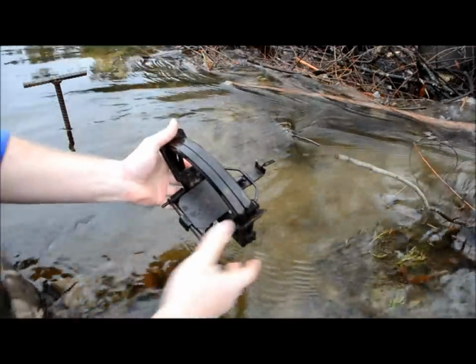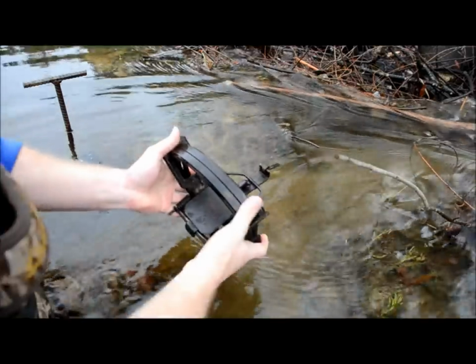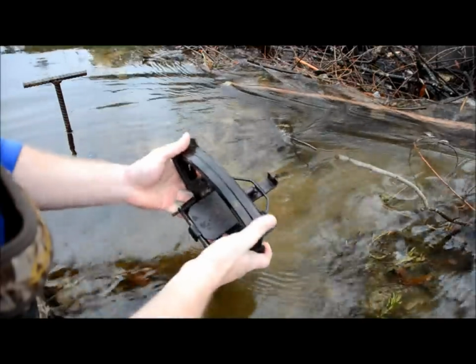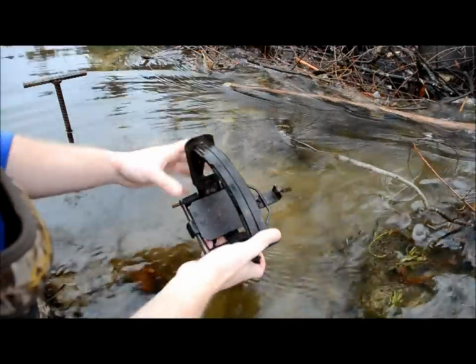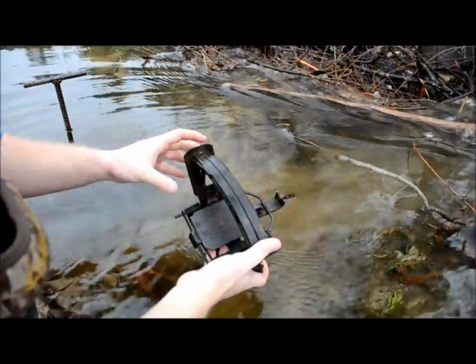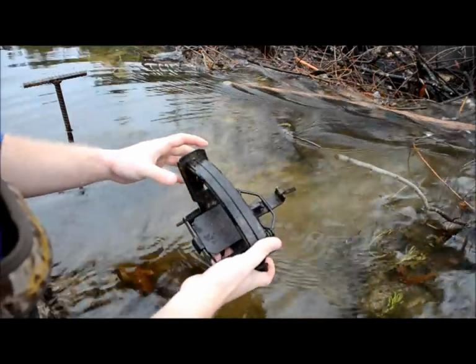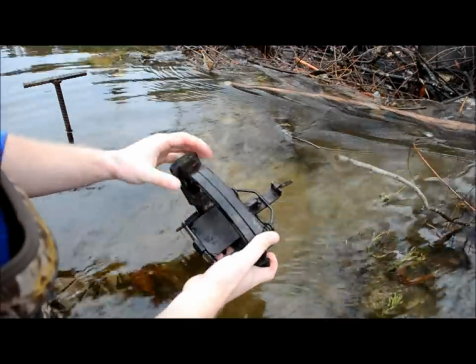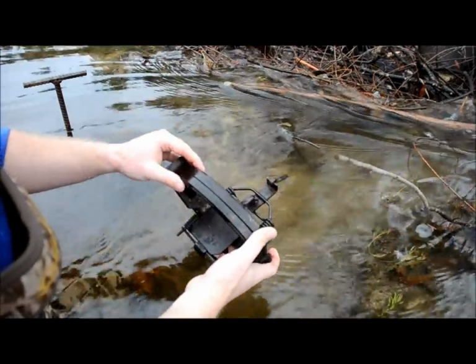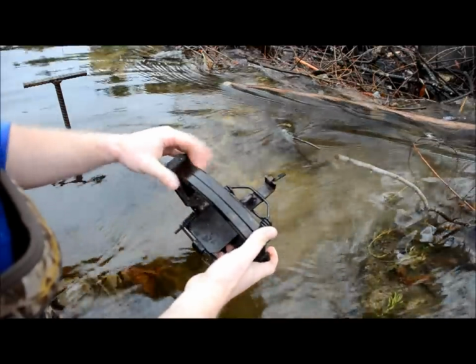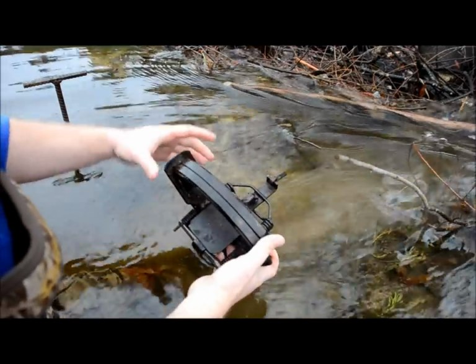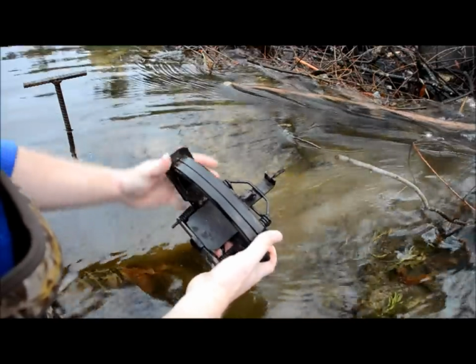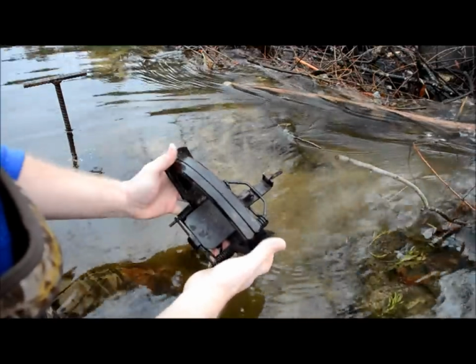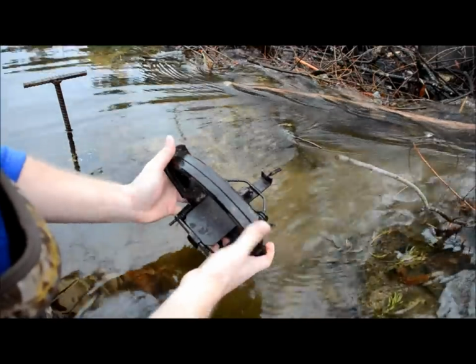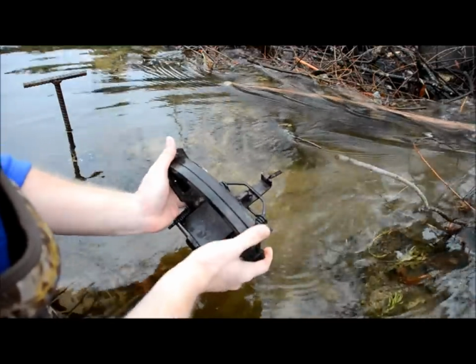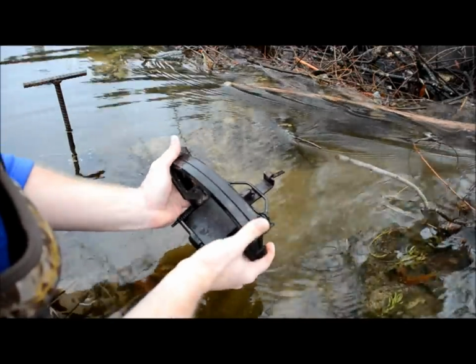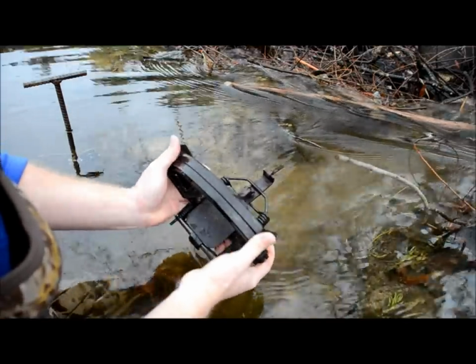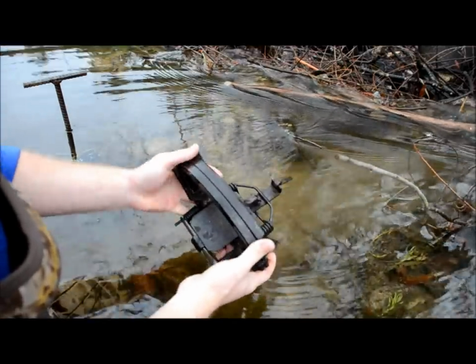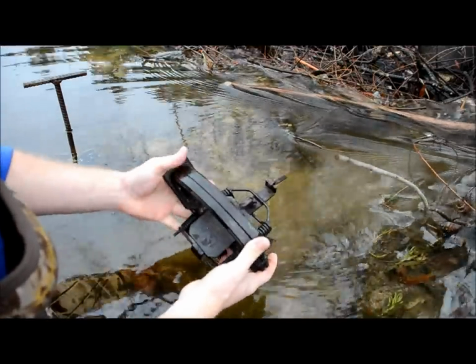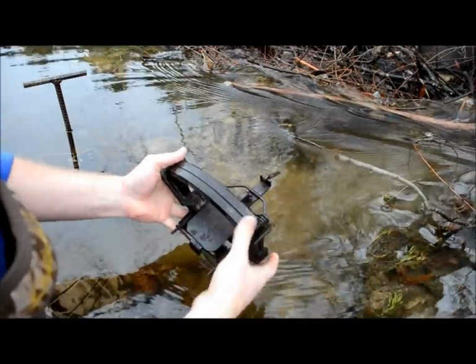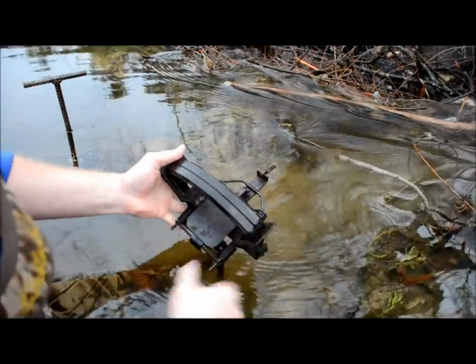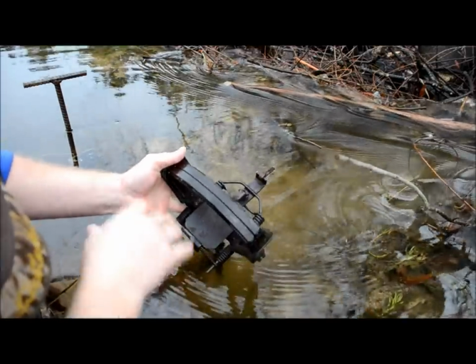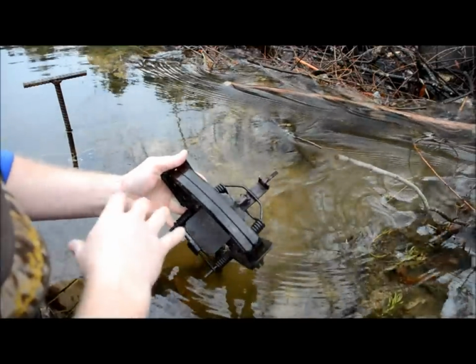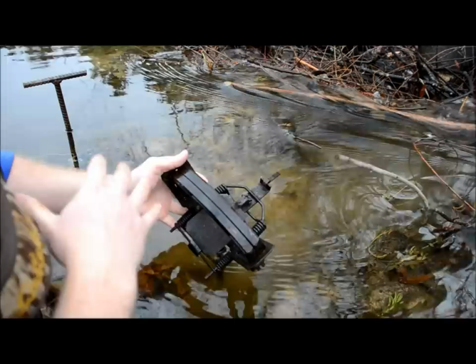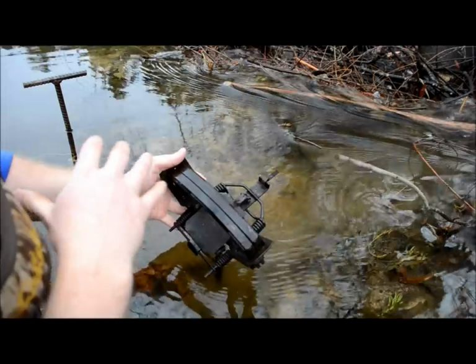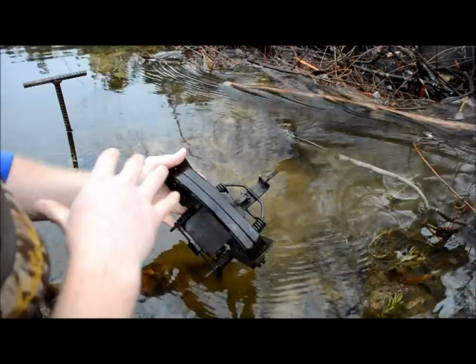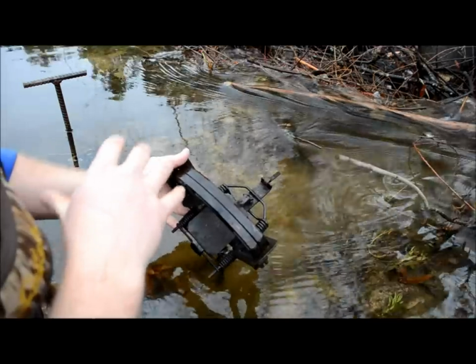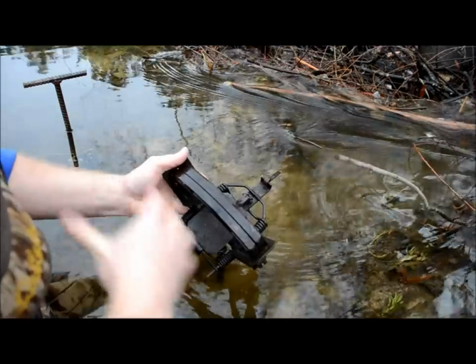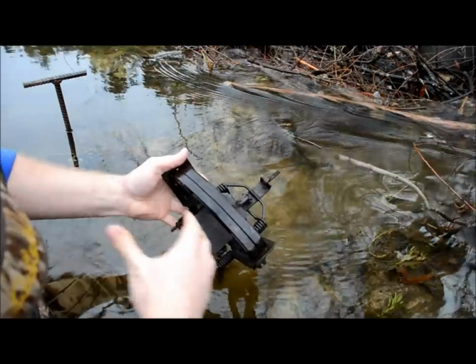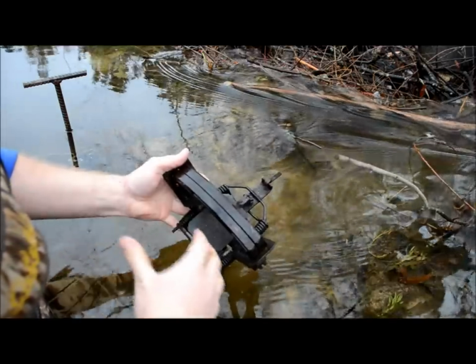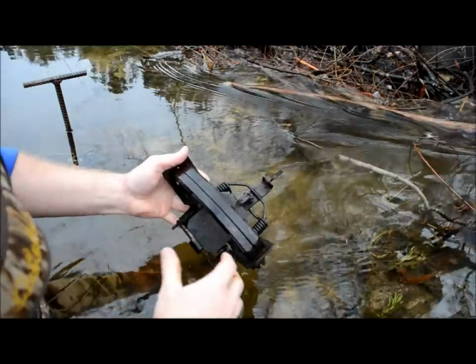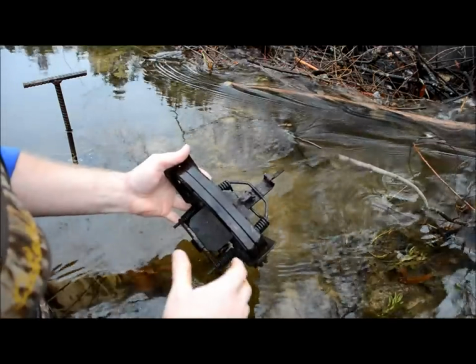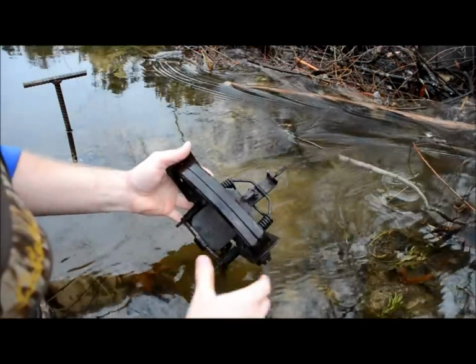This is howtotrapbeavers.com. I'm Chris Pope and in this segment we're going to go through the very basics of setting a foothold trap for beavers.